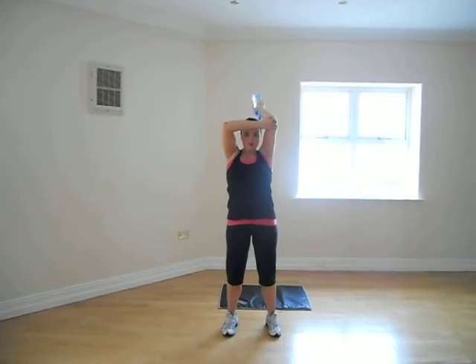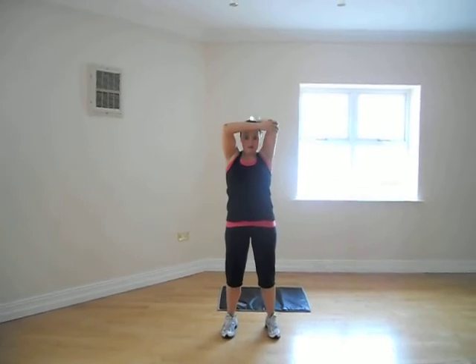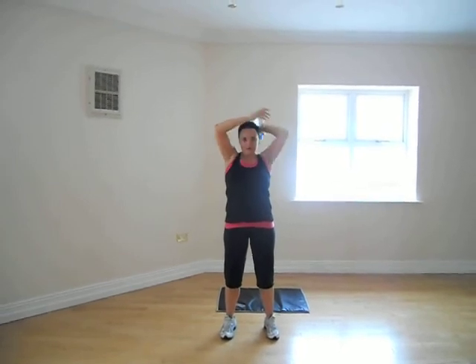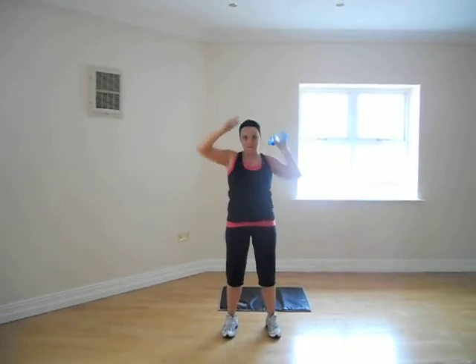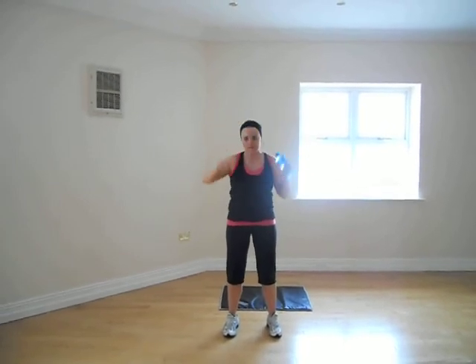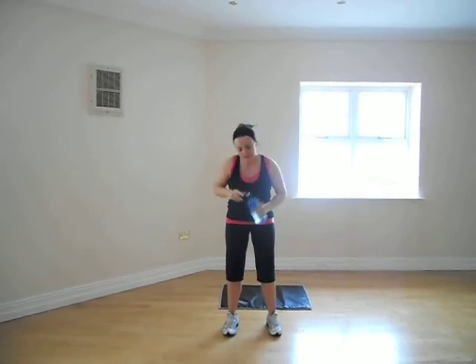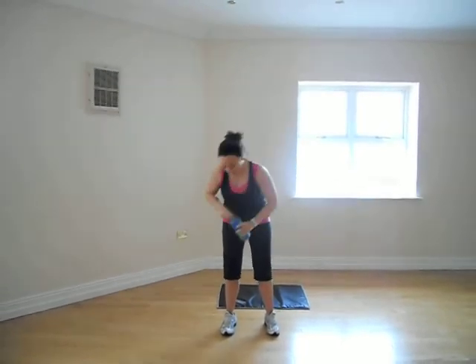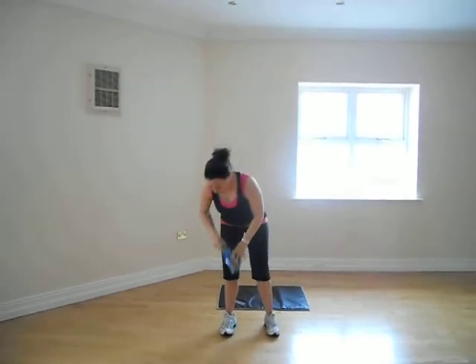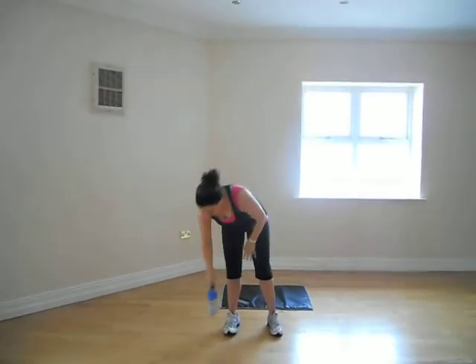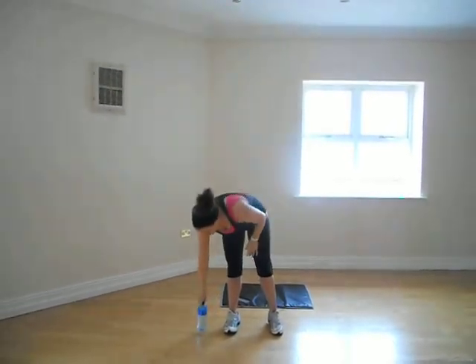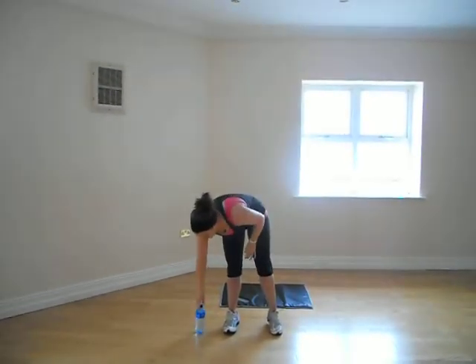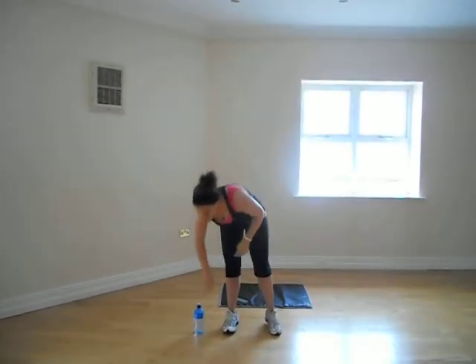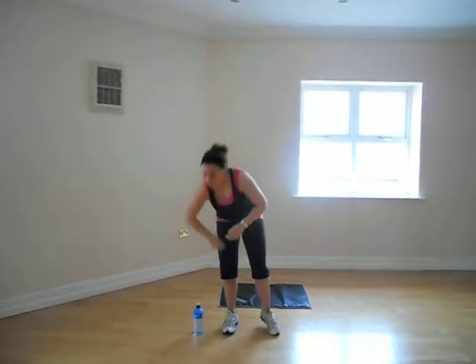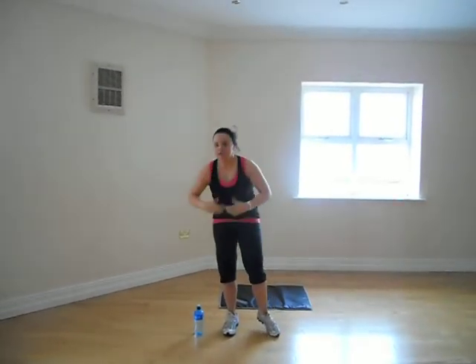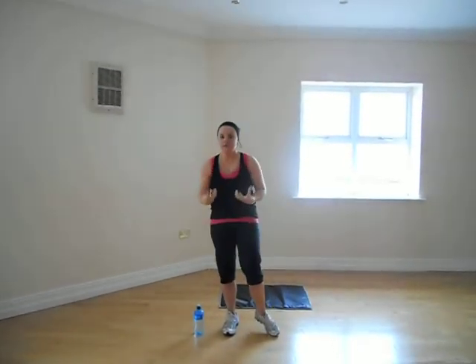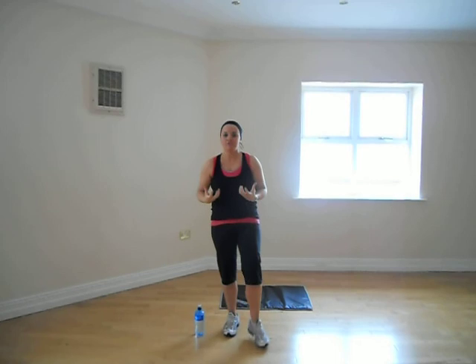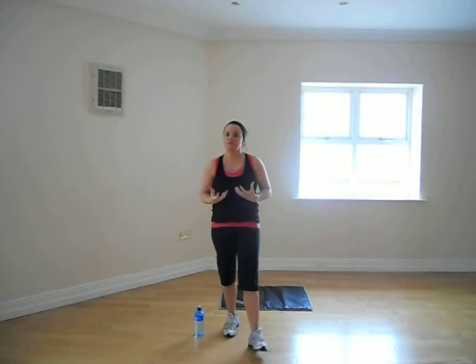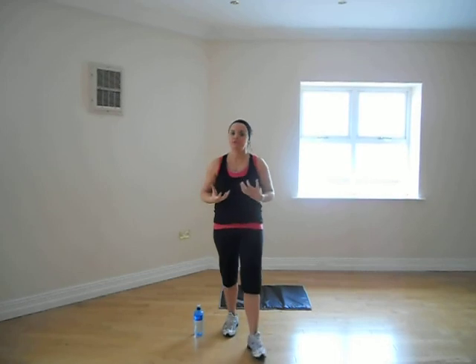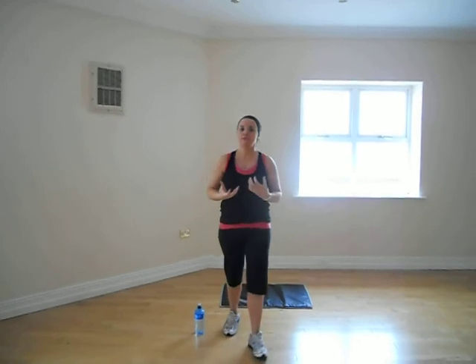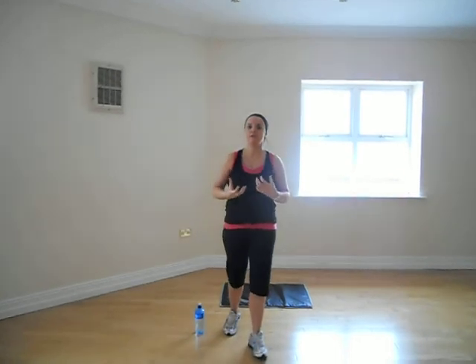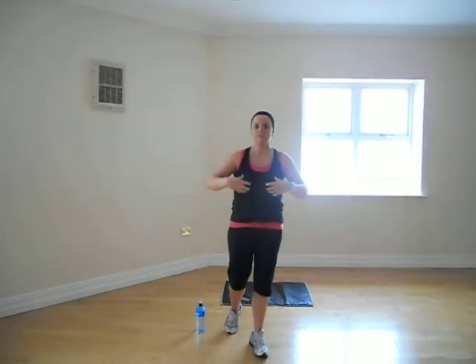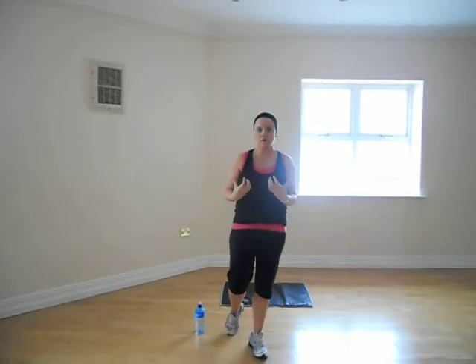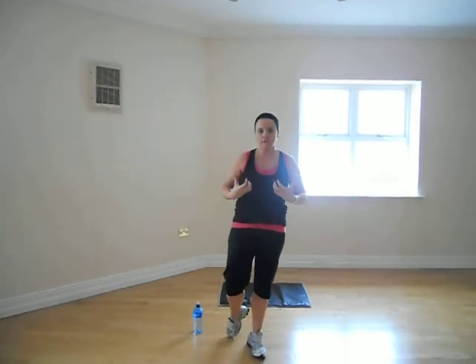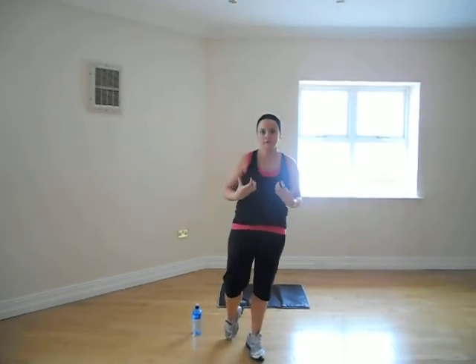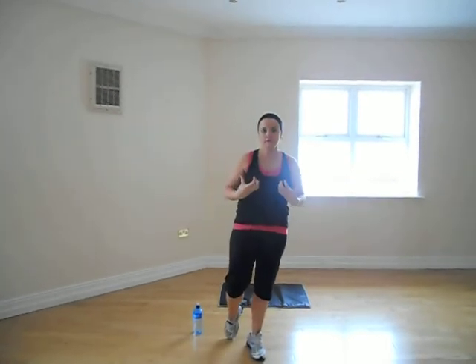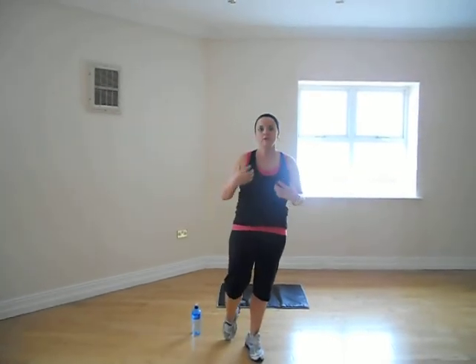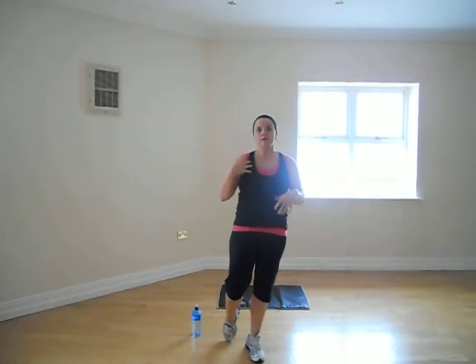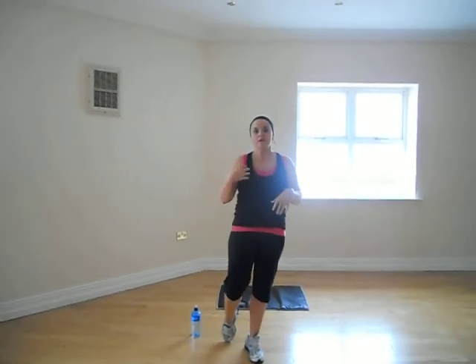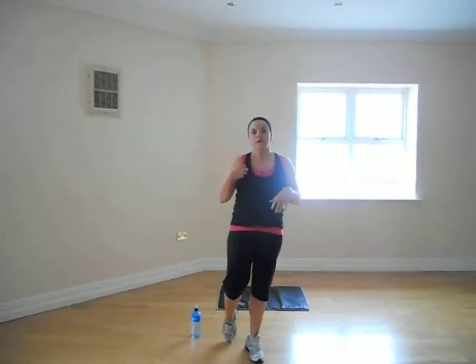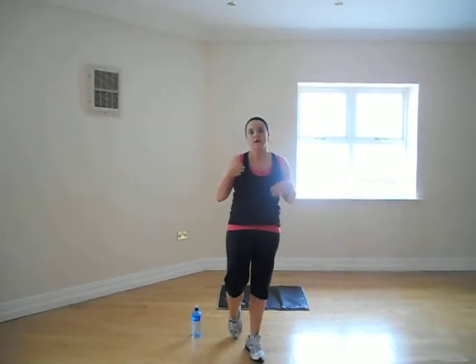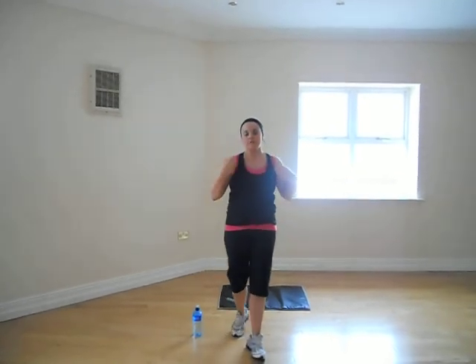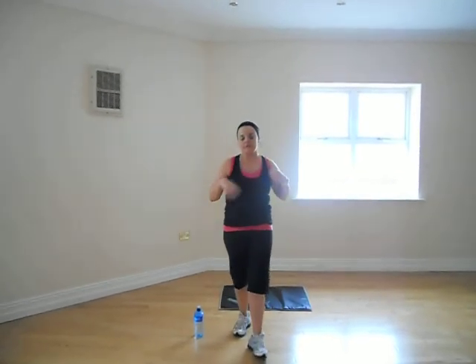And relax. Again, increase your repetitions to make it harder for yourself.